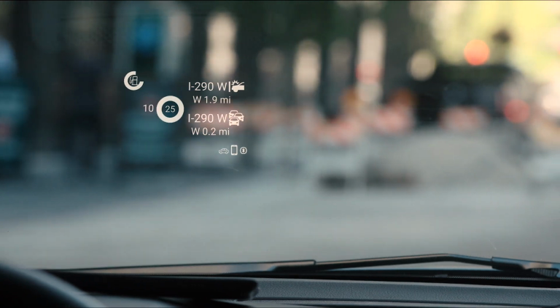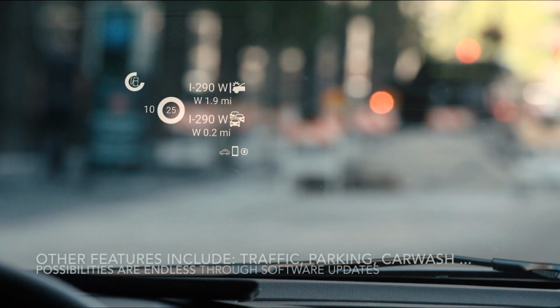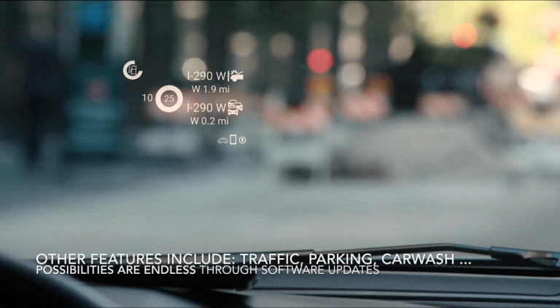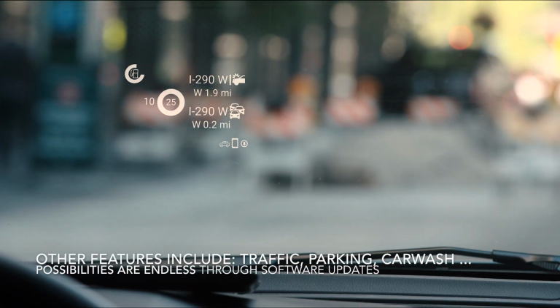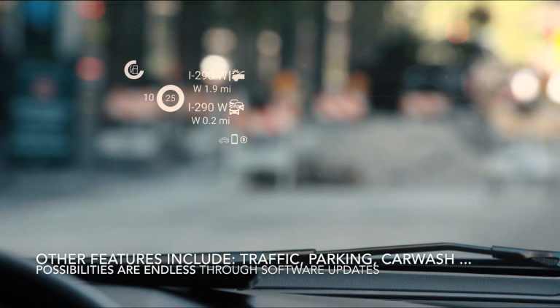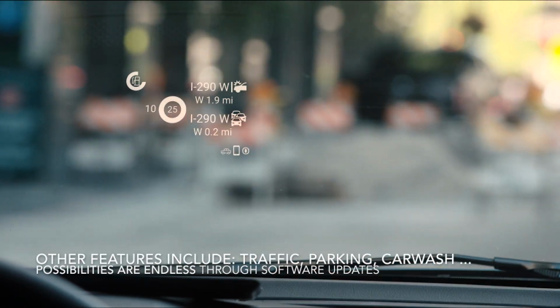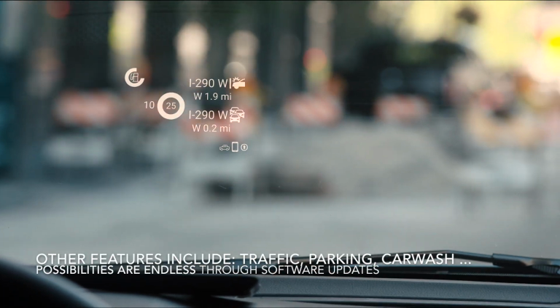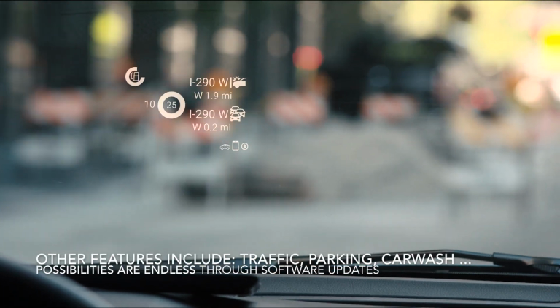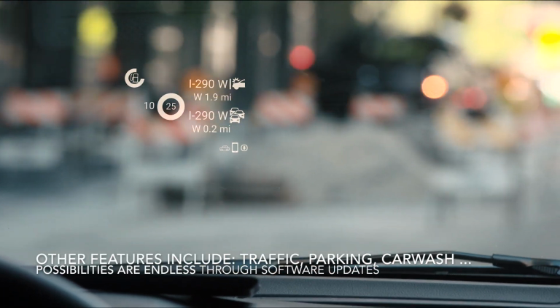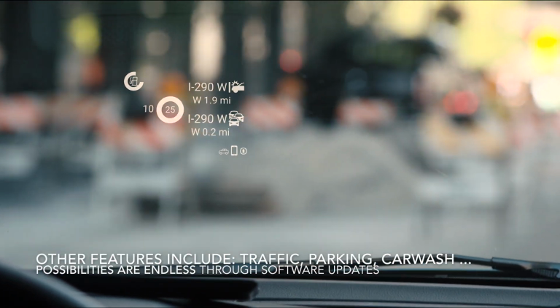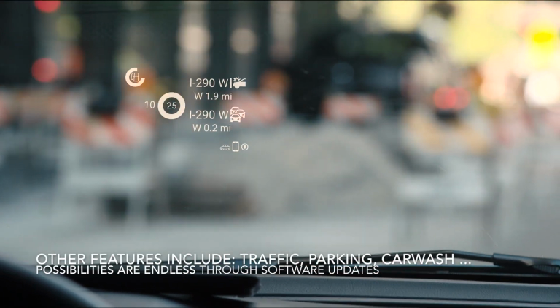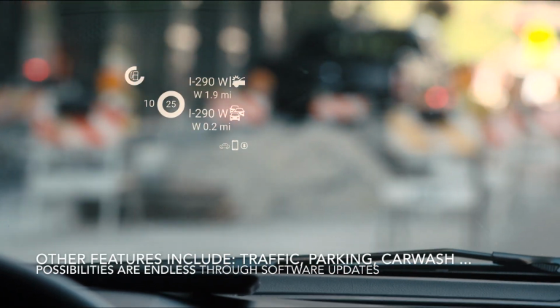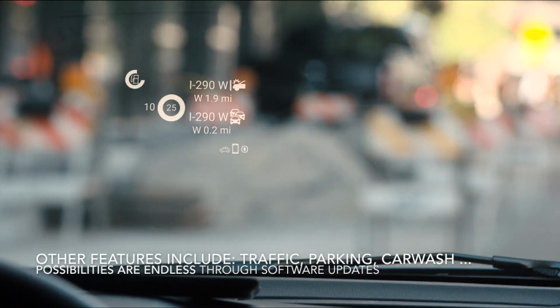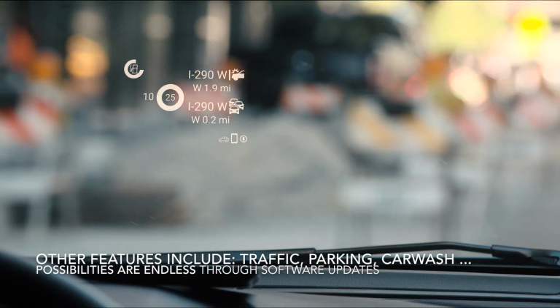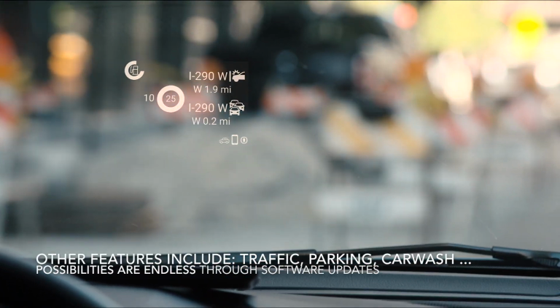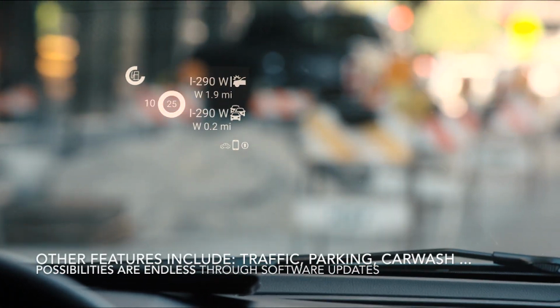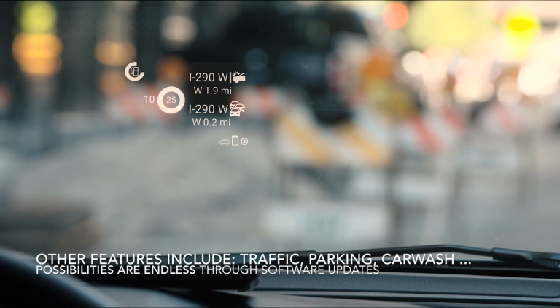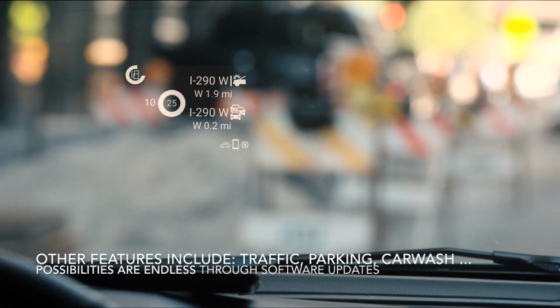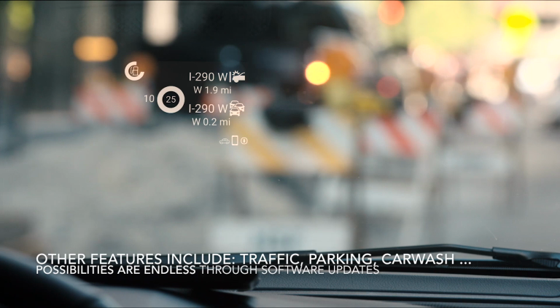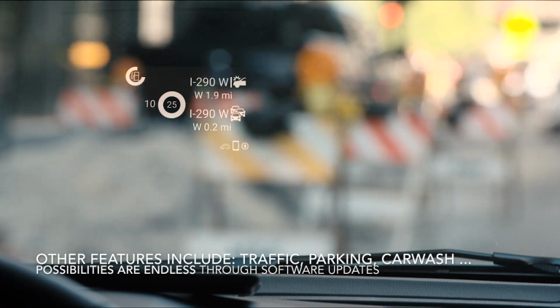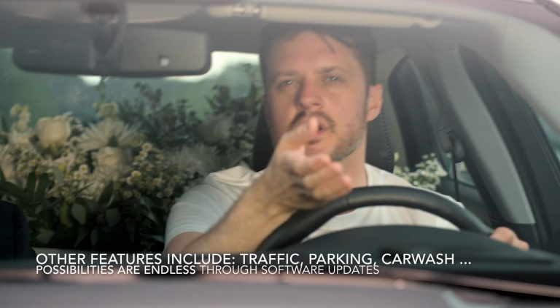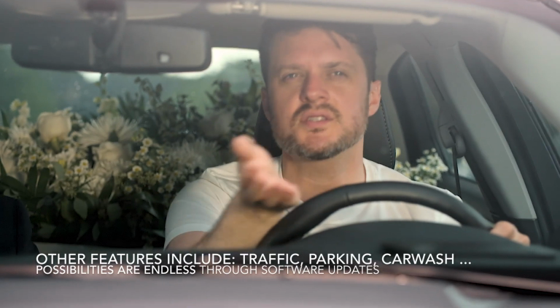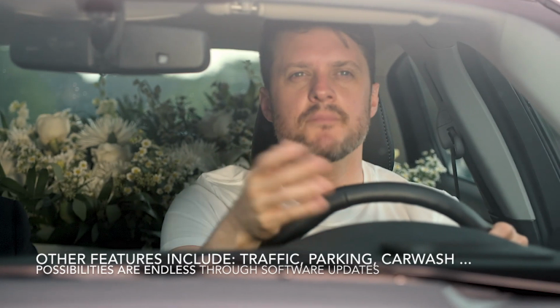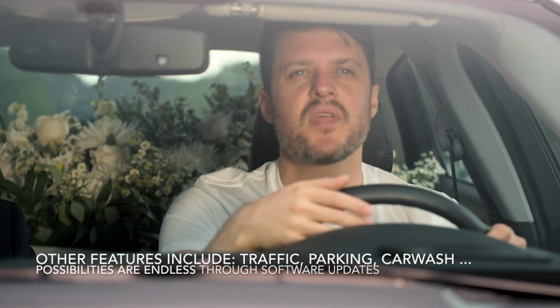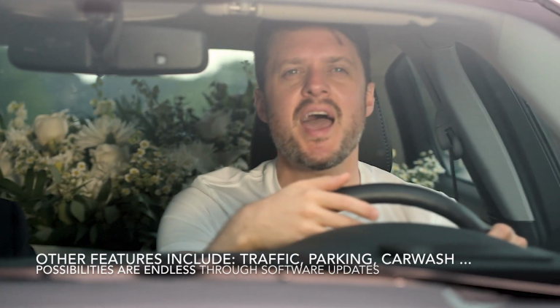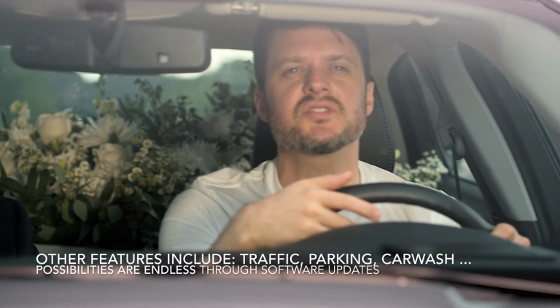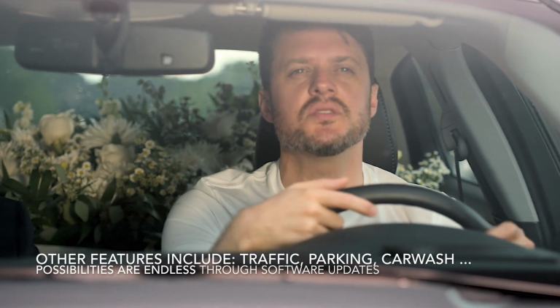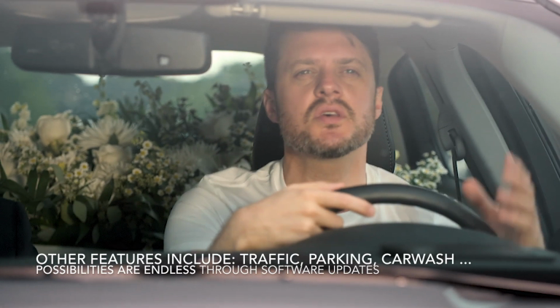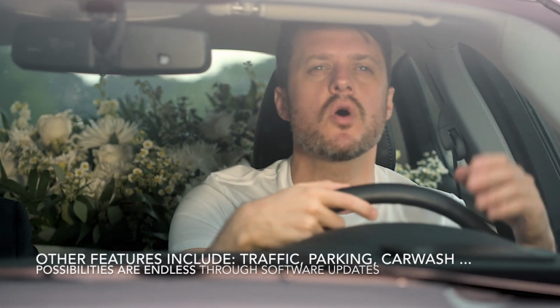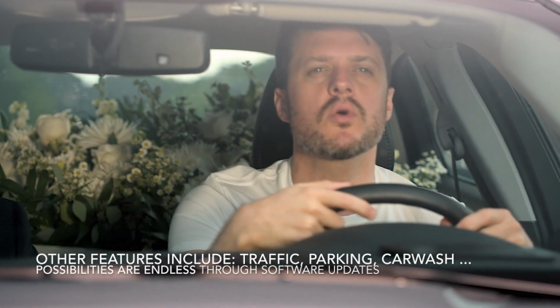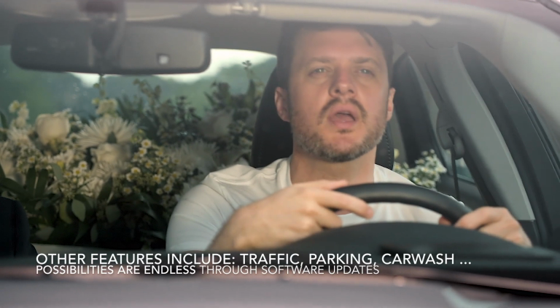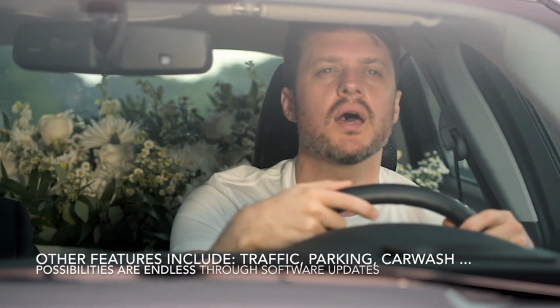Carloudi is useful when you're driving in a familiar area. It displays traffic warnings like accidents and road work ahead.